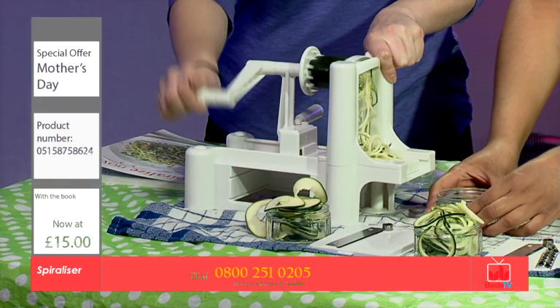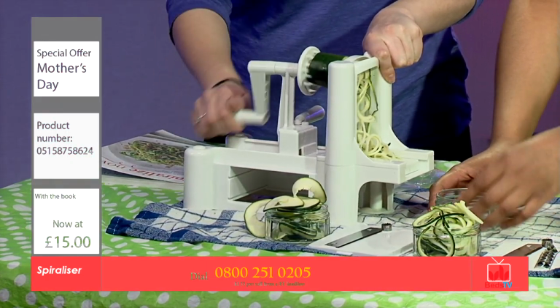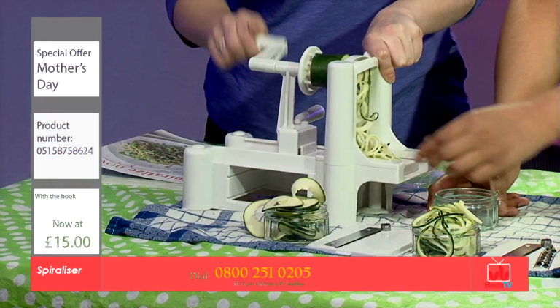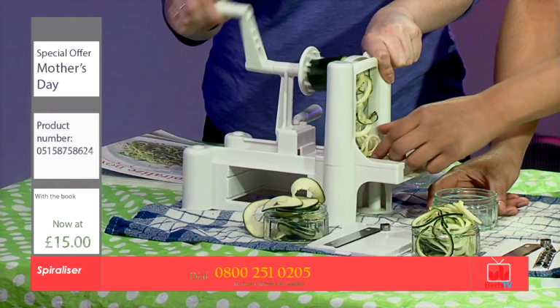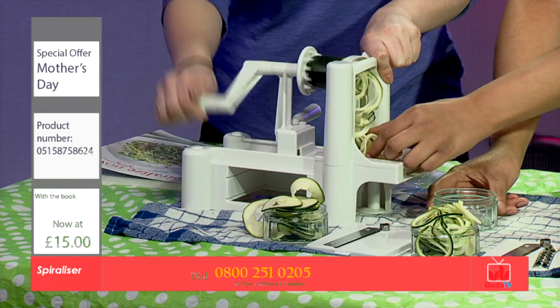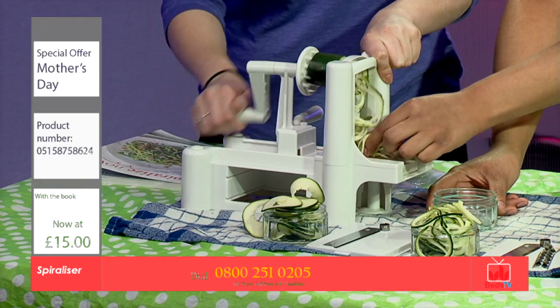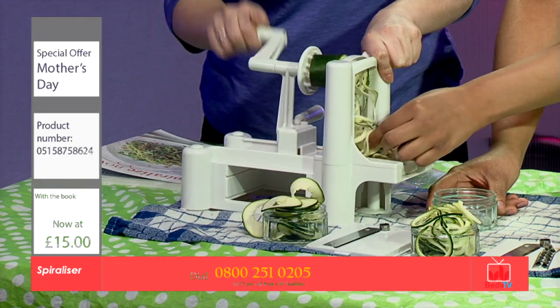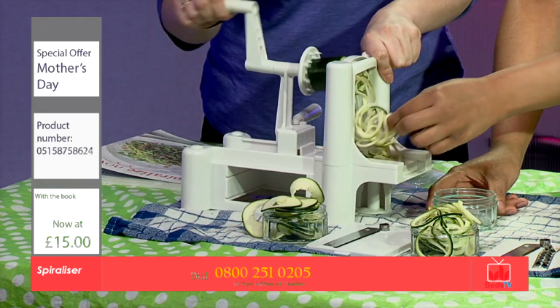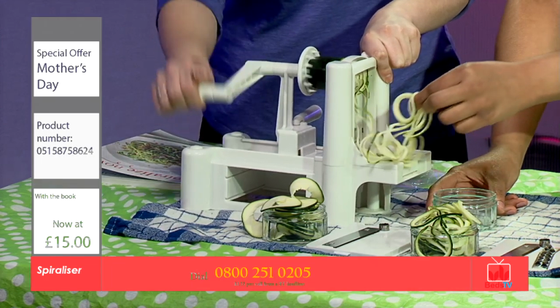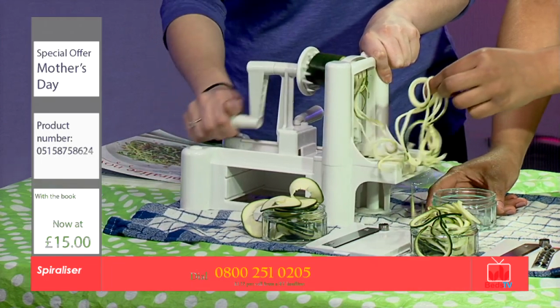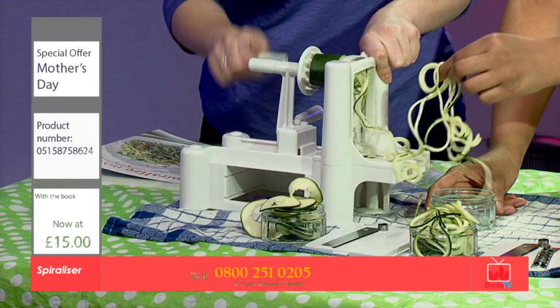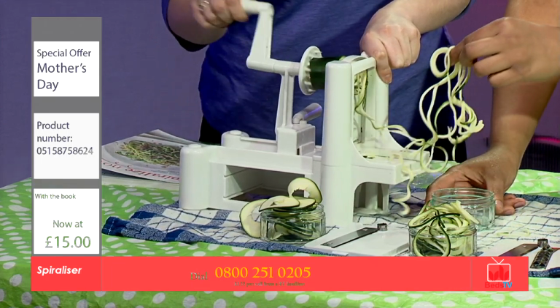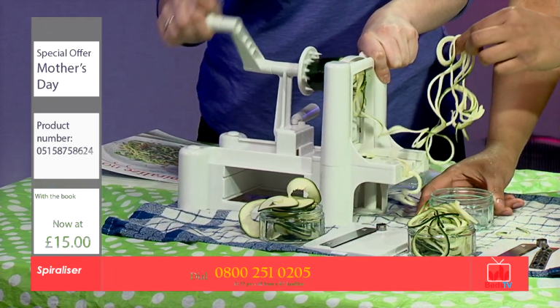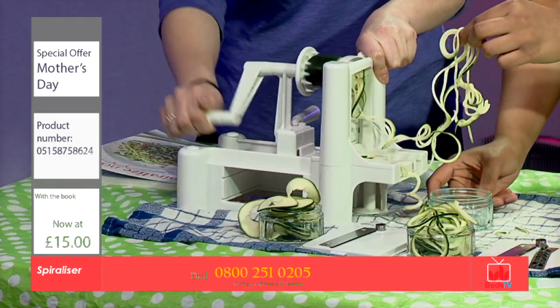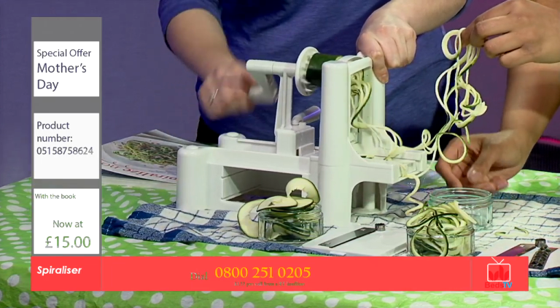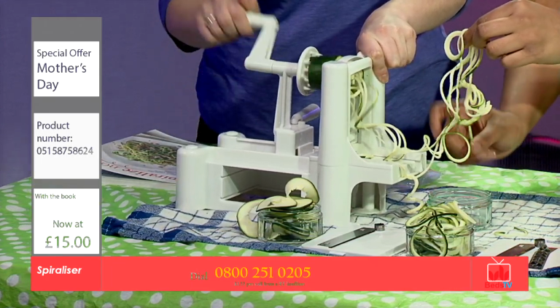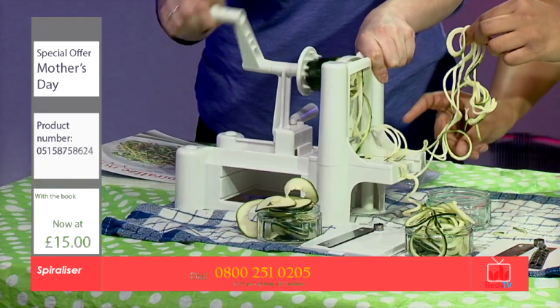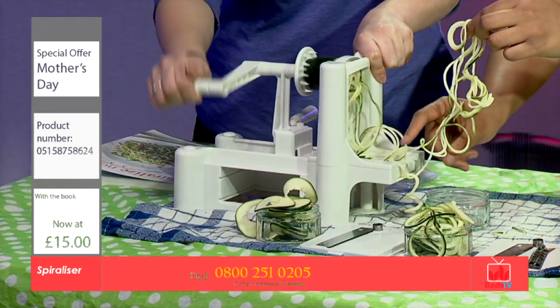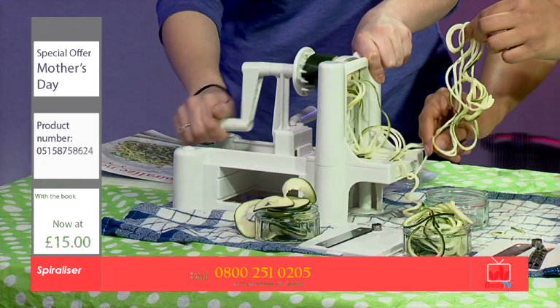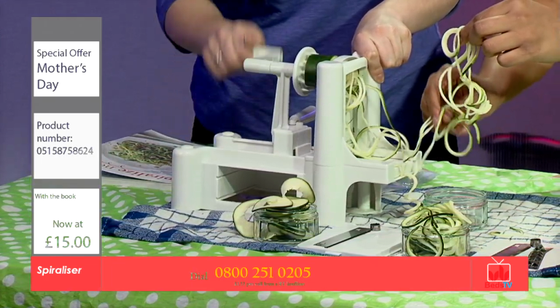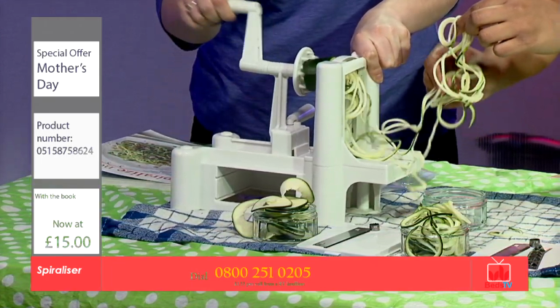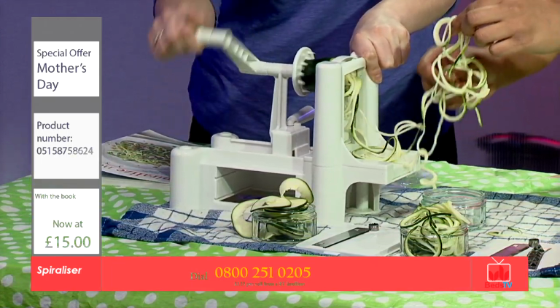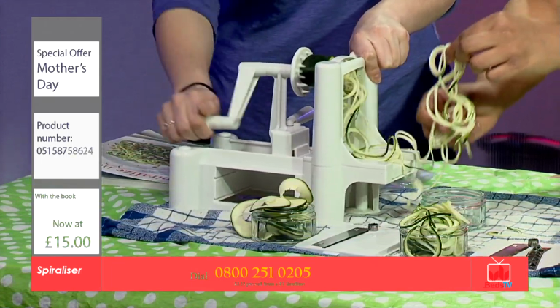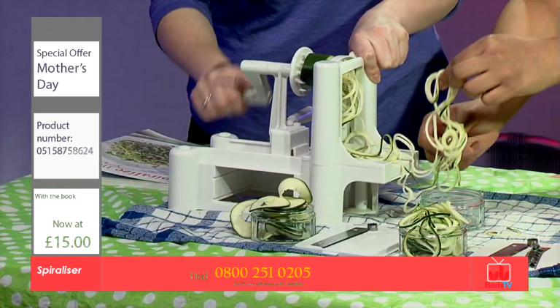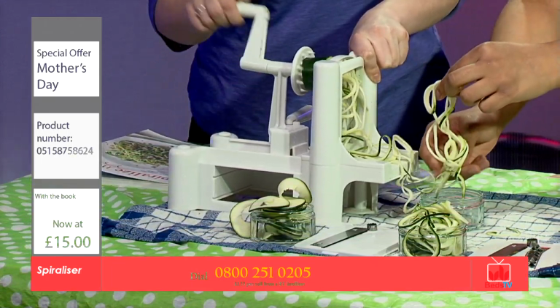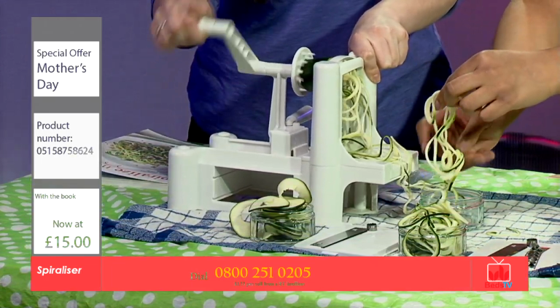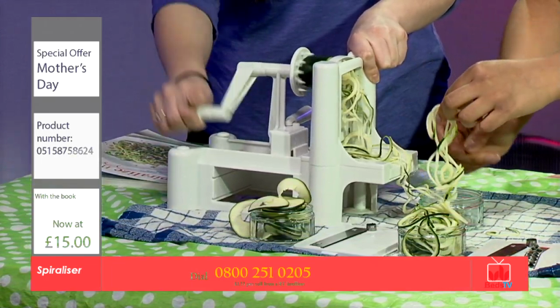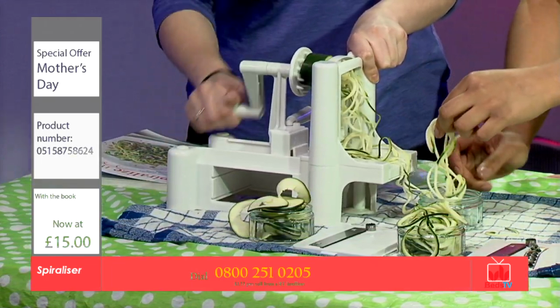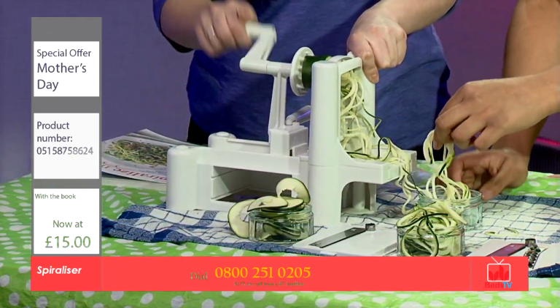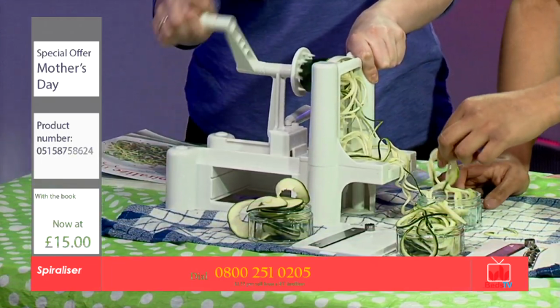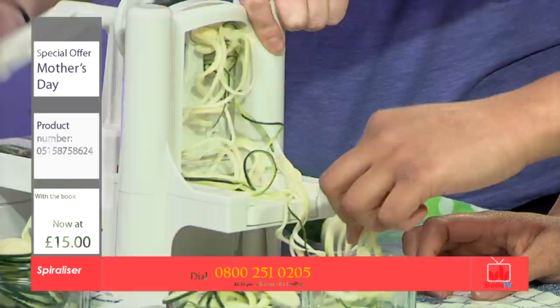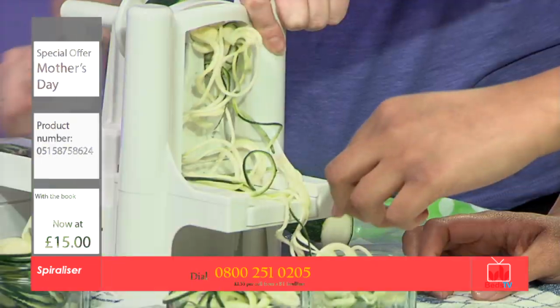So you just twist it like this — that's all you have to do. It's pretty easy, pretty simple and quick. That looks like spaghetti, doesn't it?